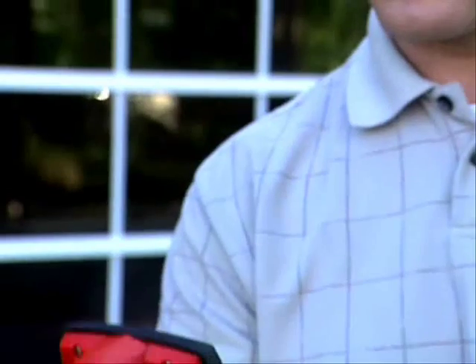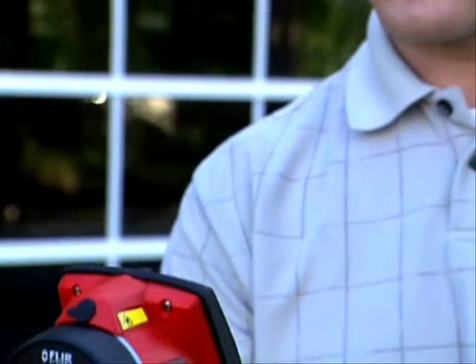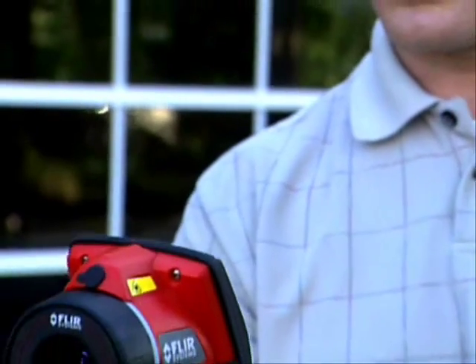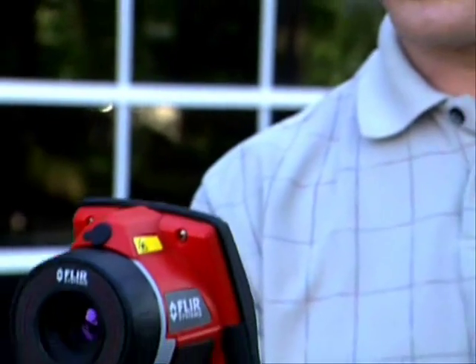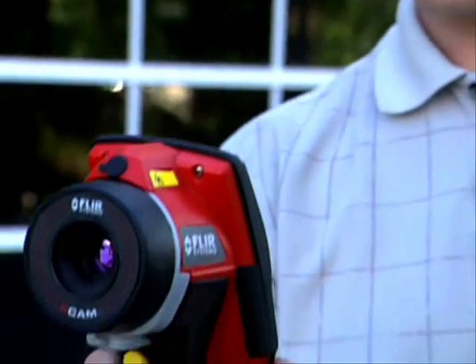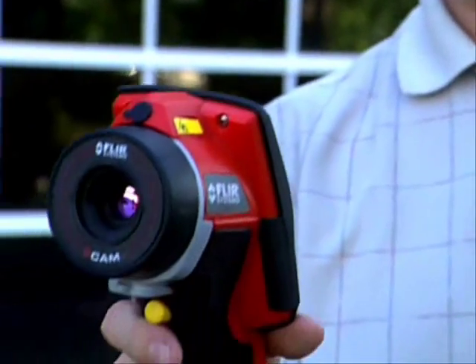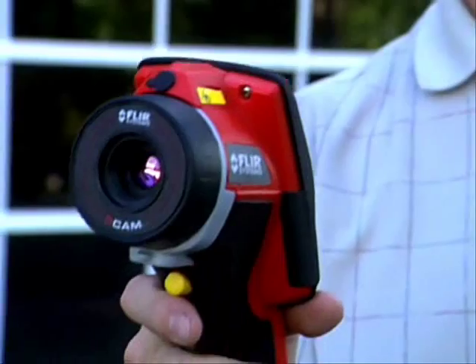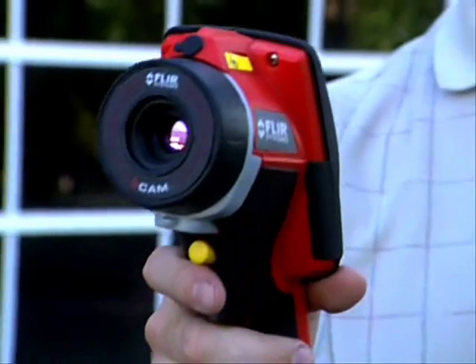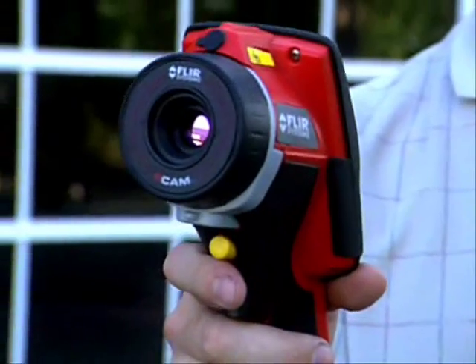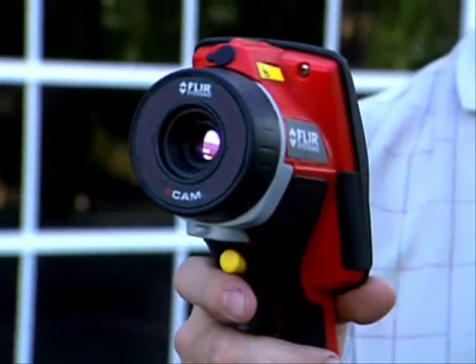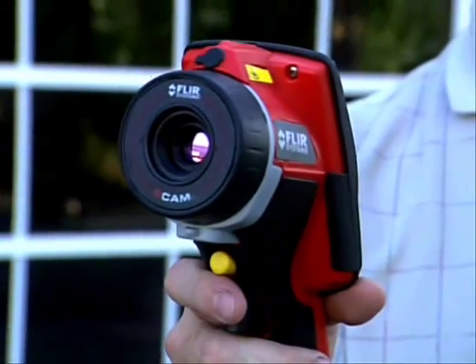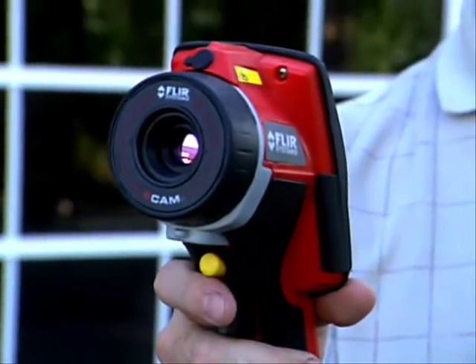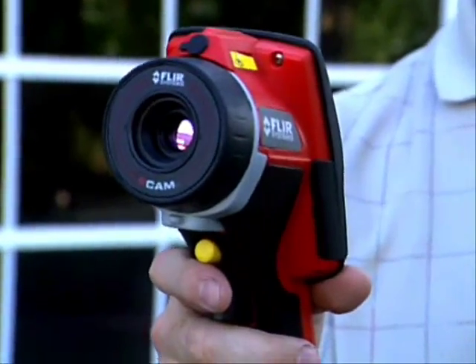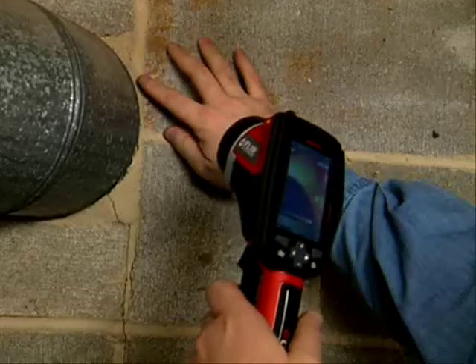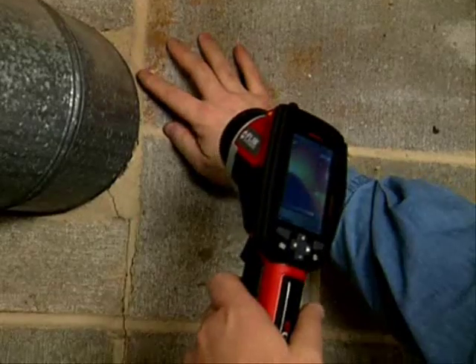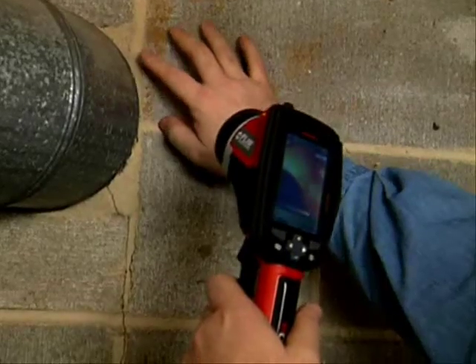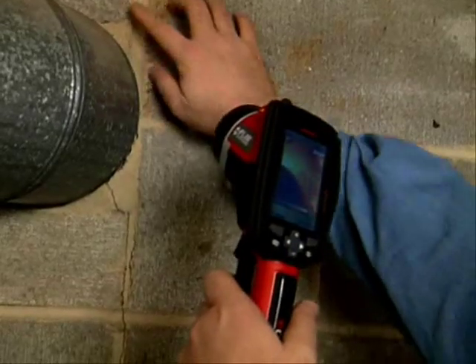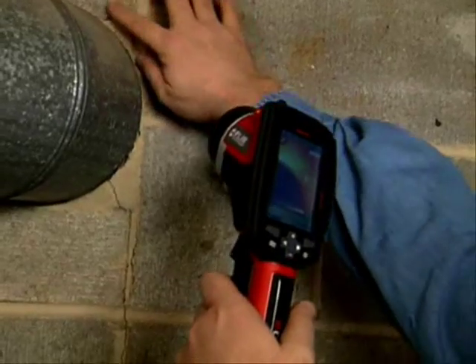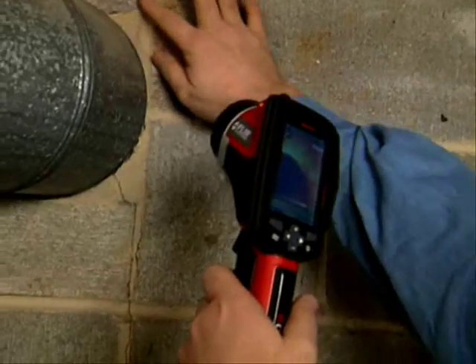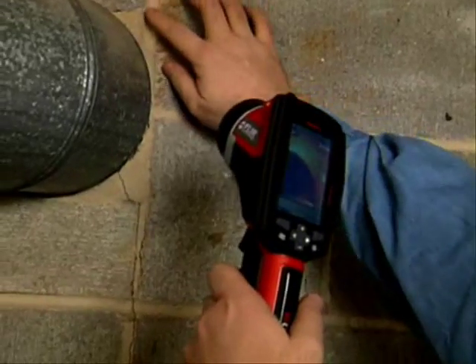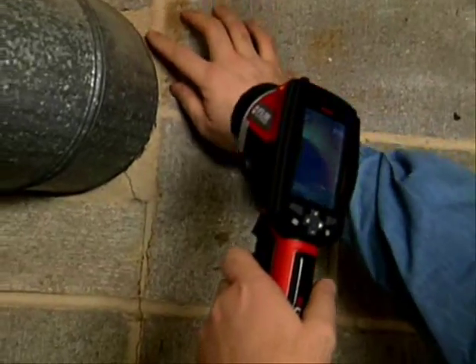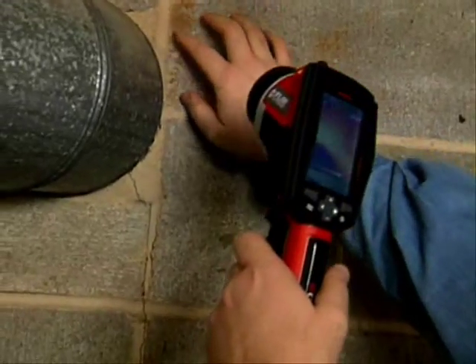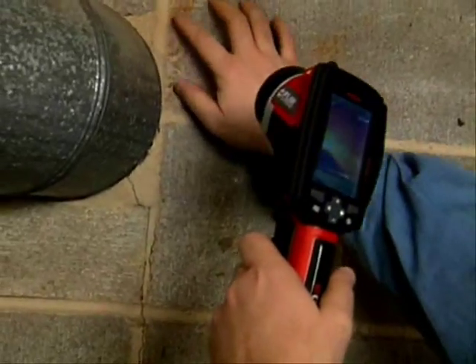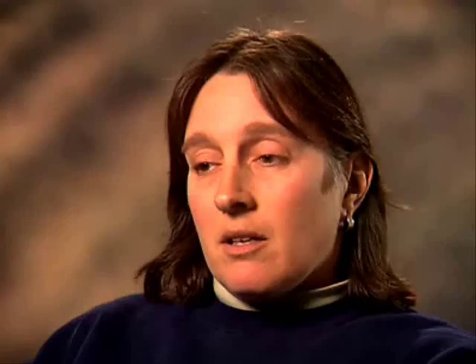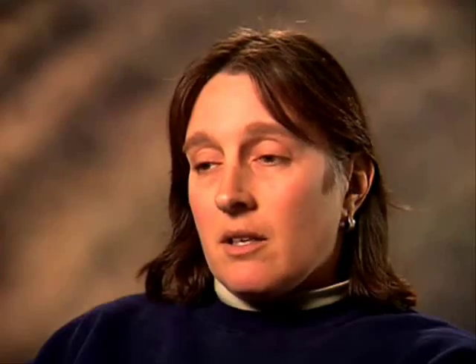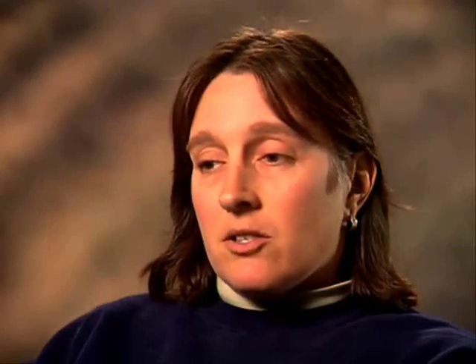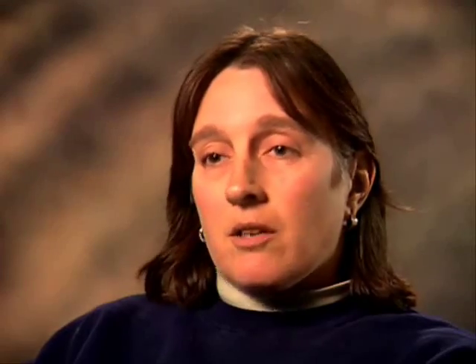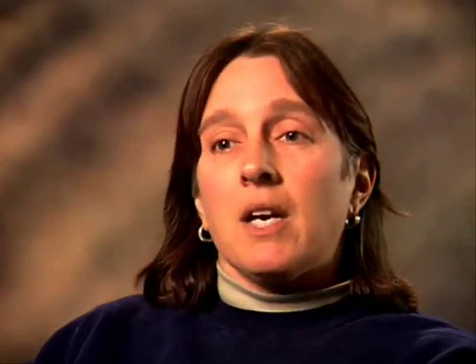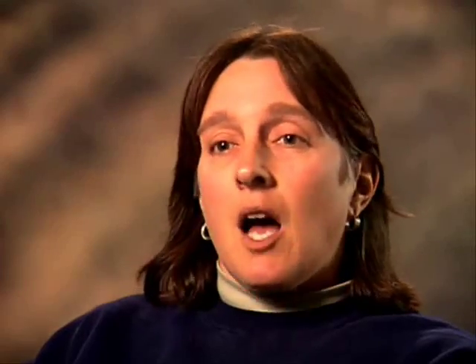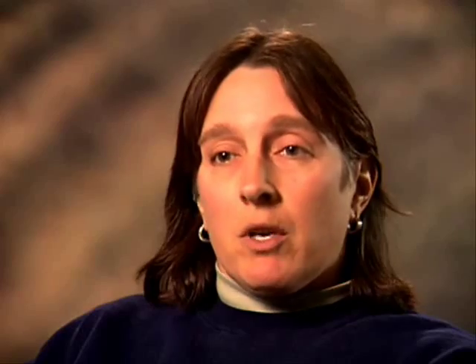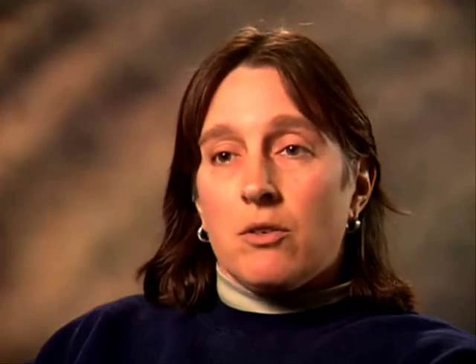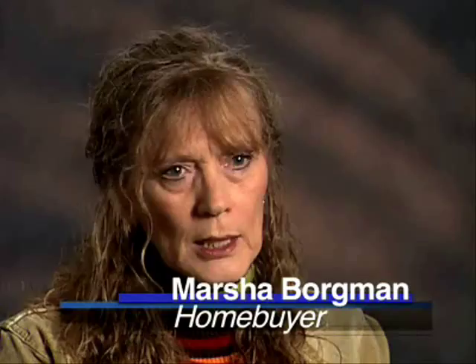In five to ten years, I almost see this camera being mandatory in every inspector's bag. It's just a phenomenal tool.